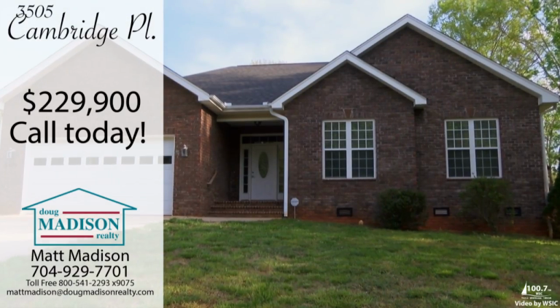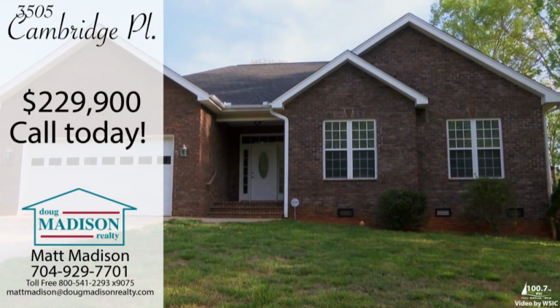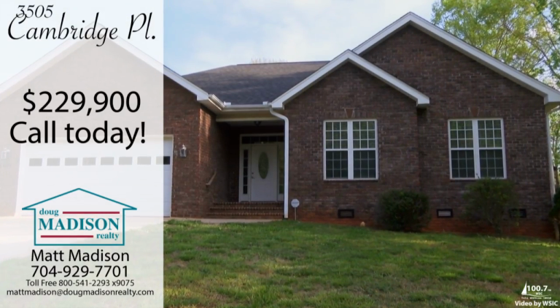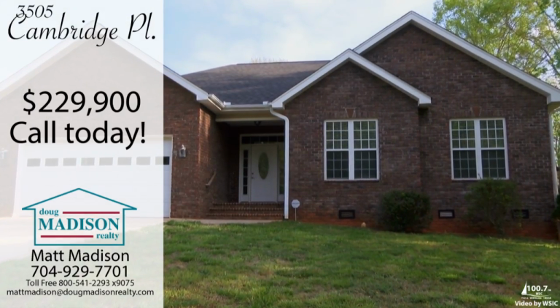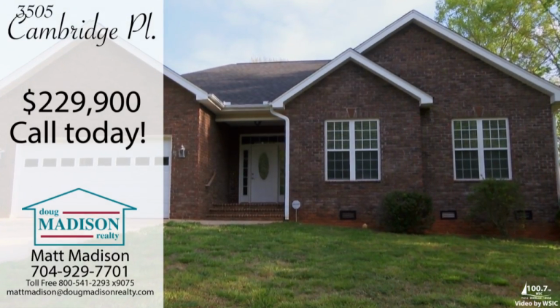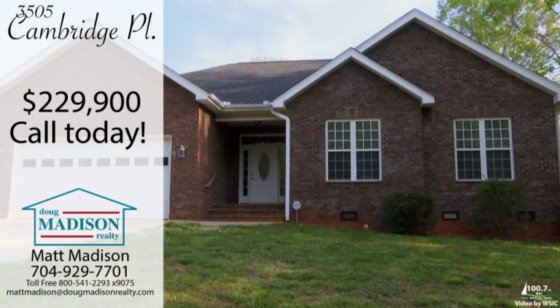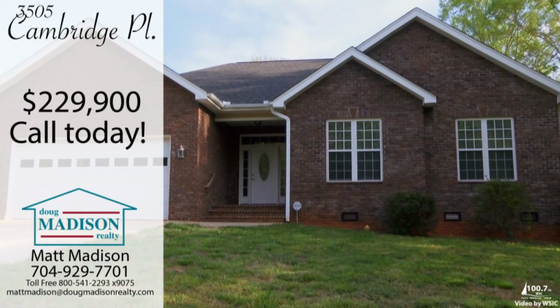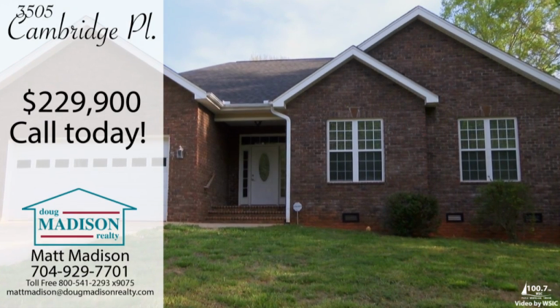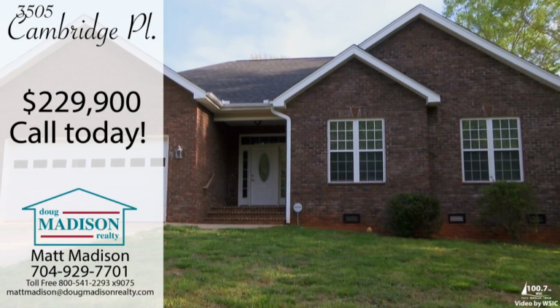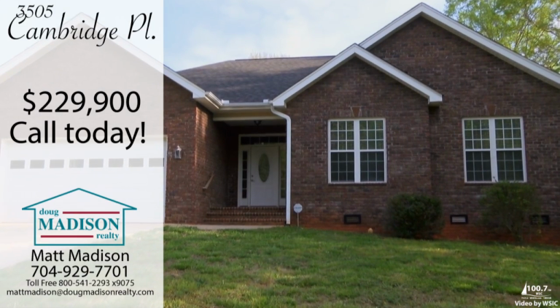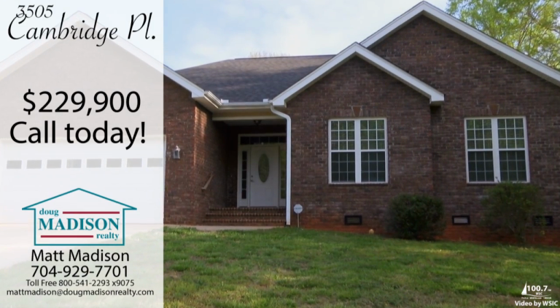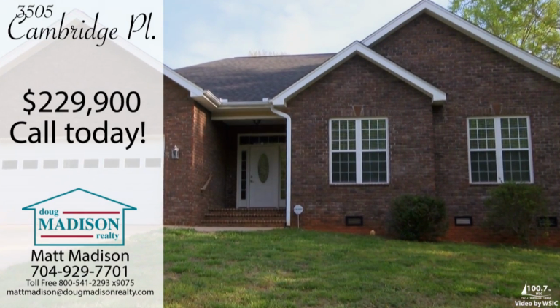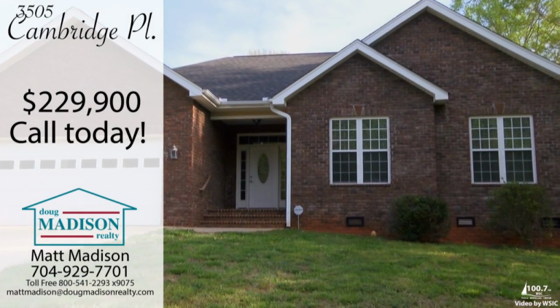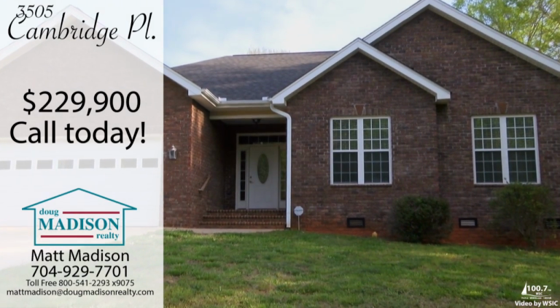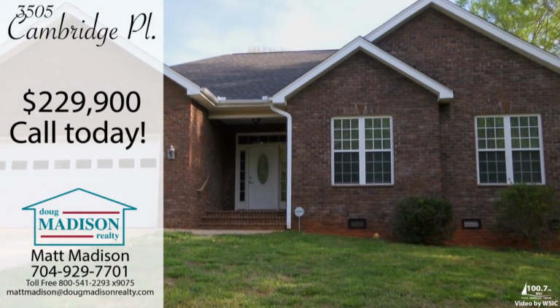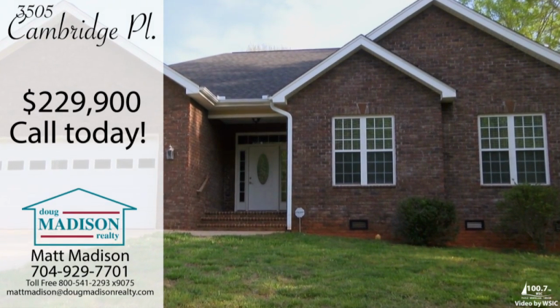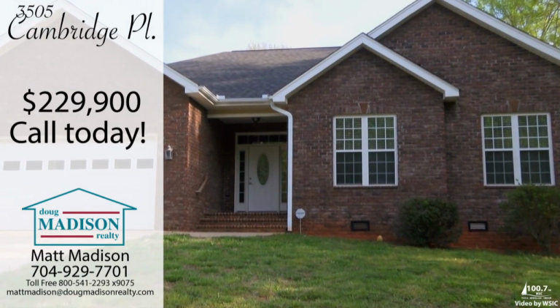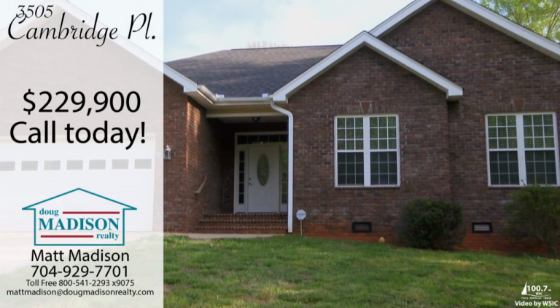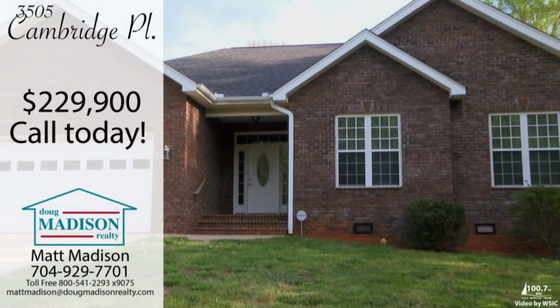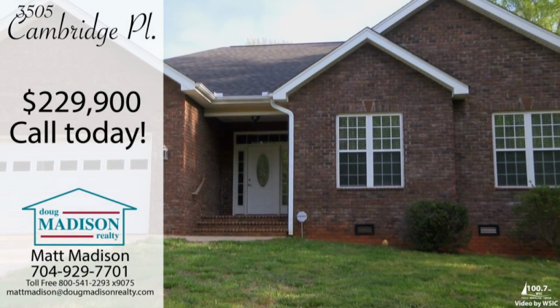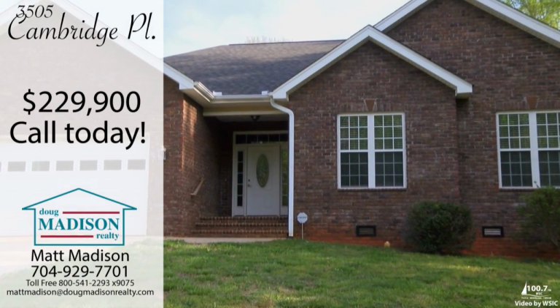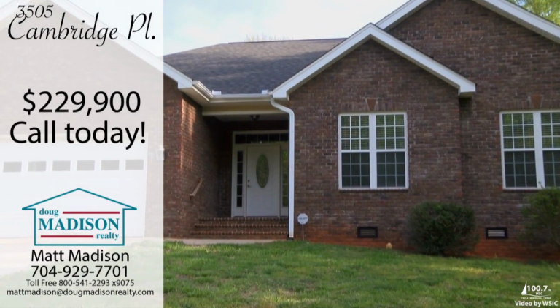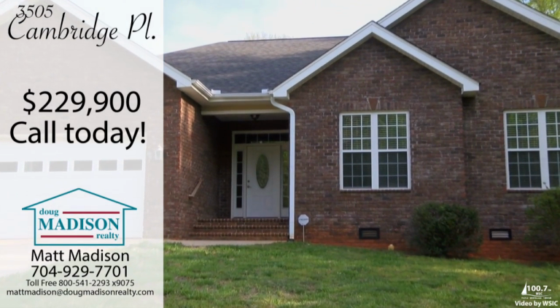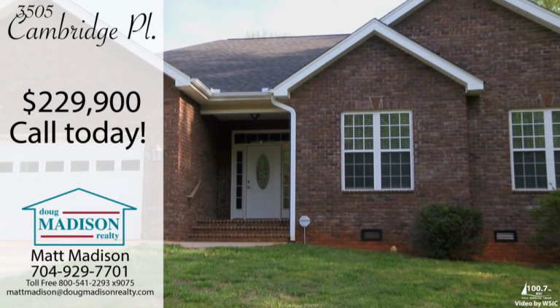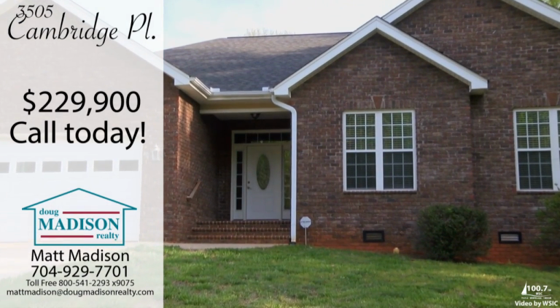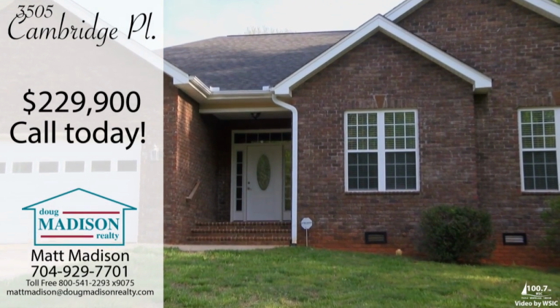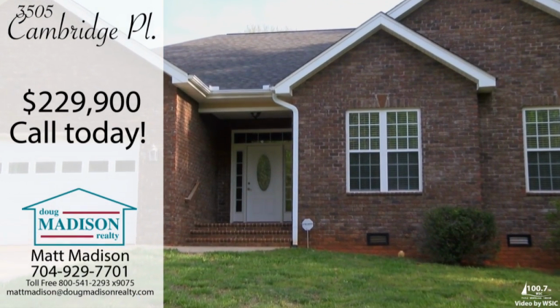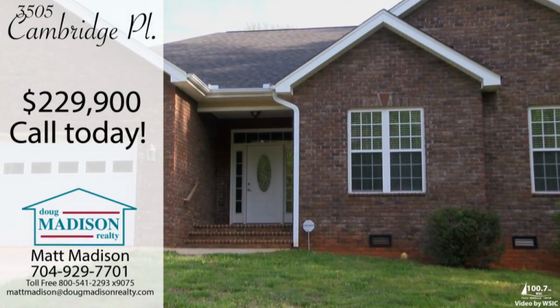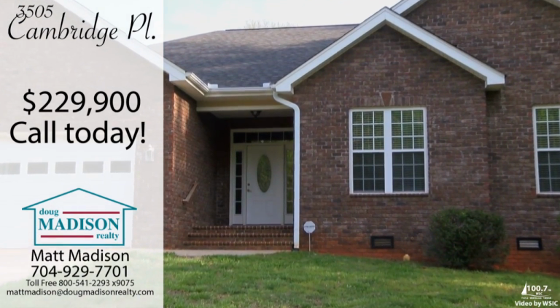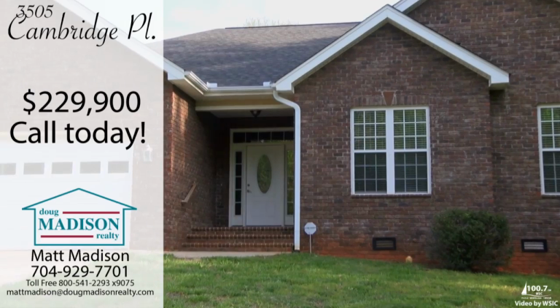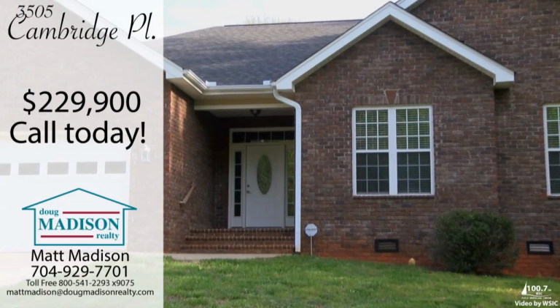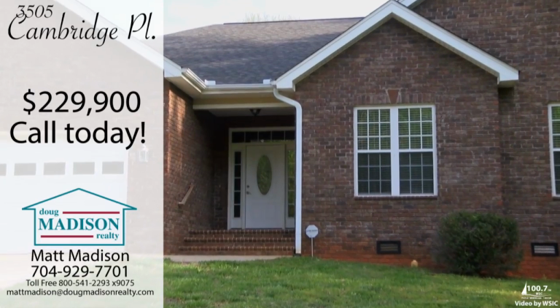Call or email me today to schedule your personal tour and make 3505 Cambridge Place your new home.